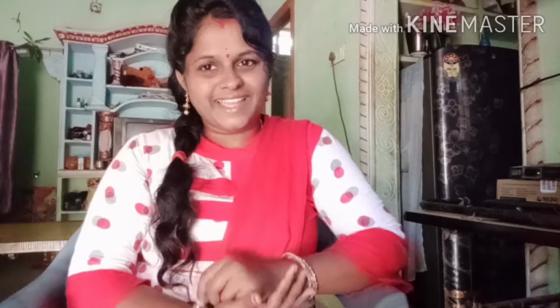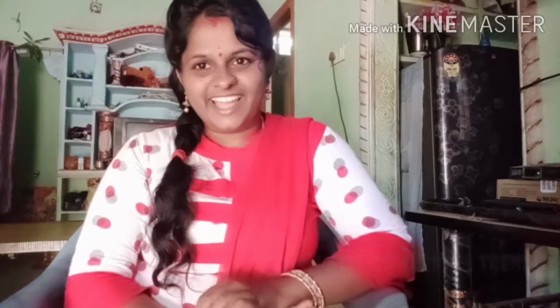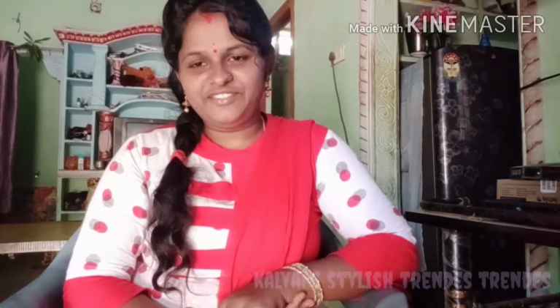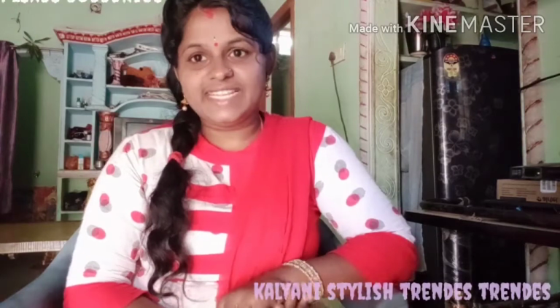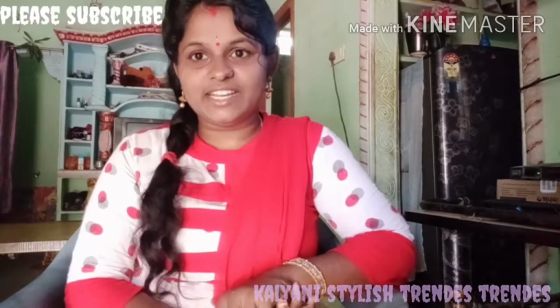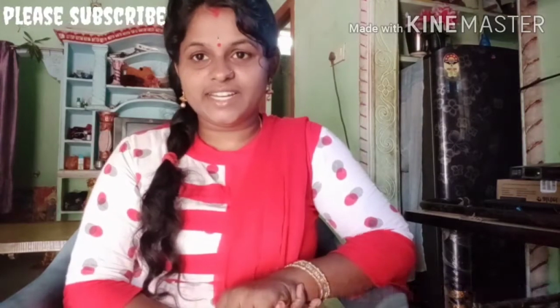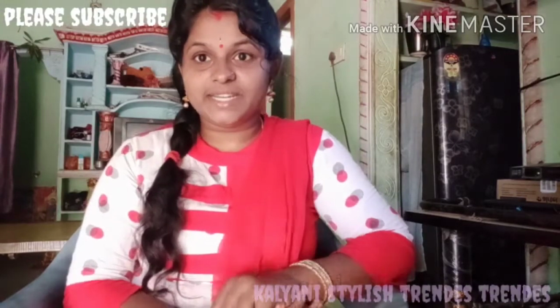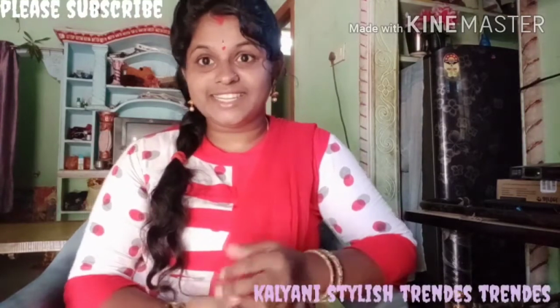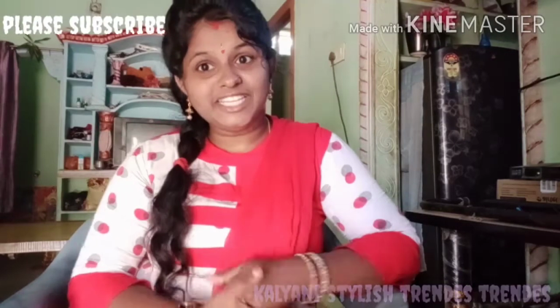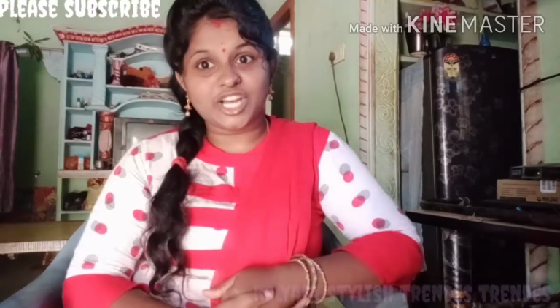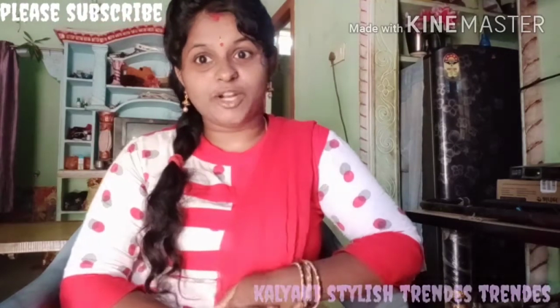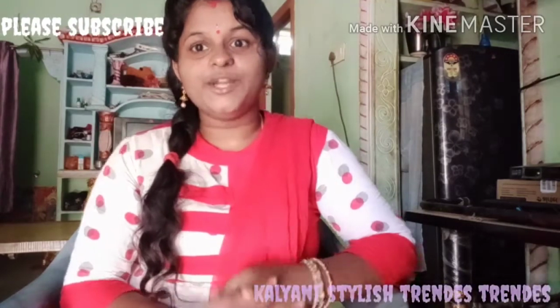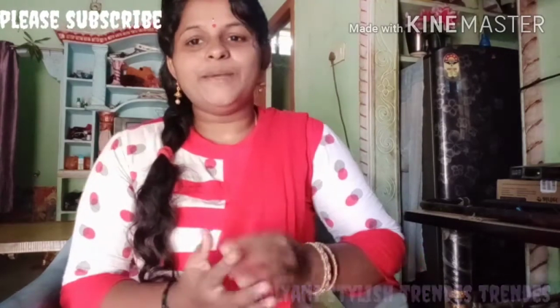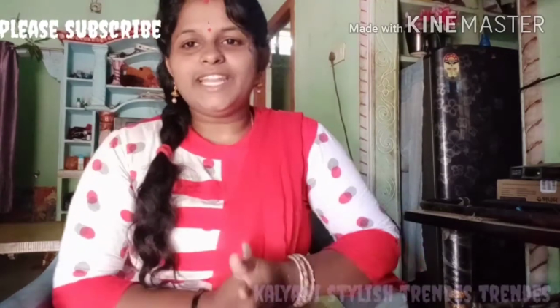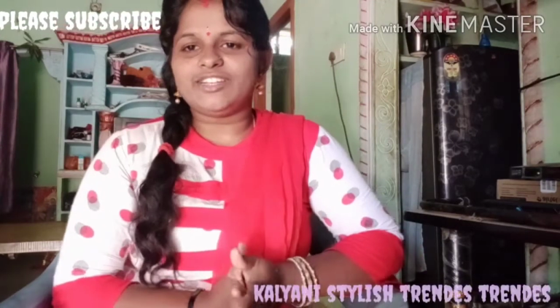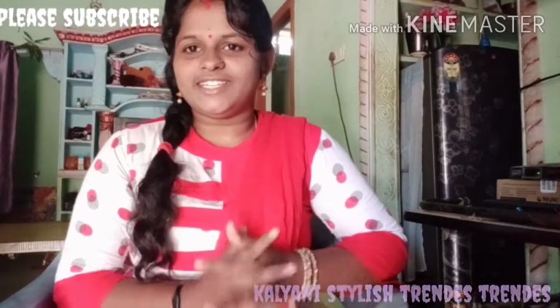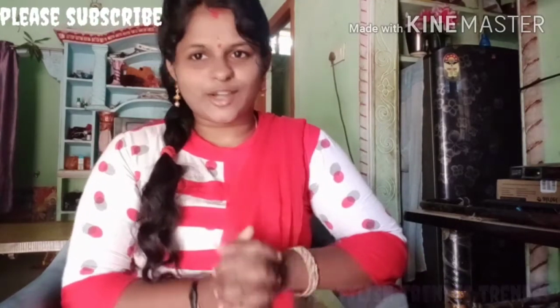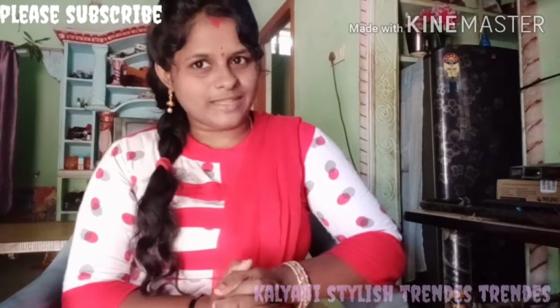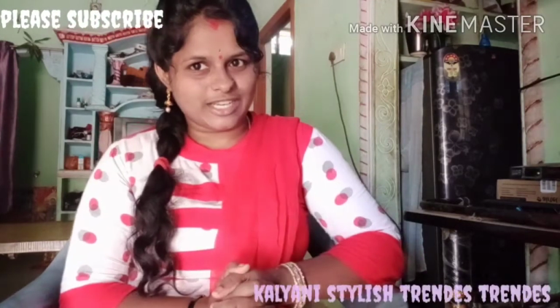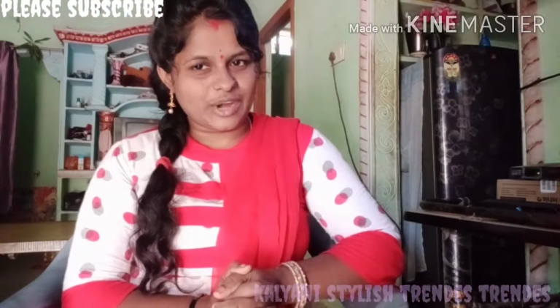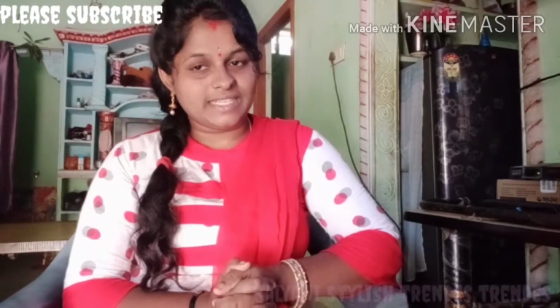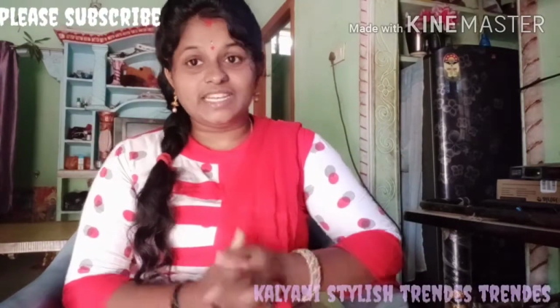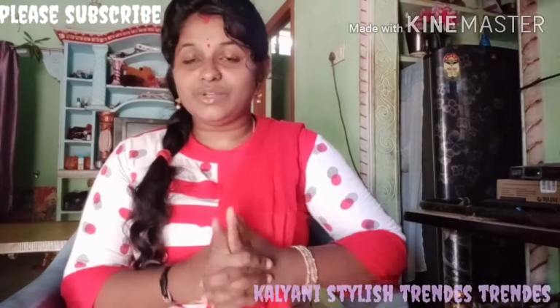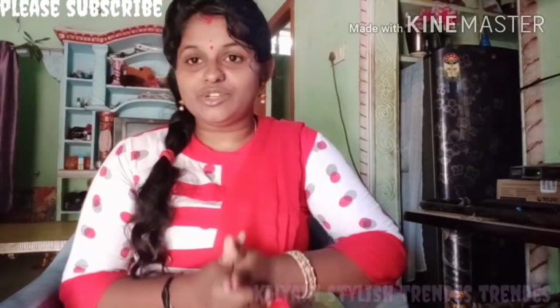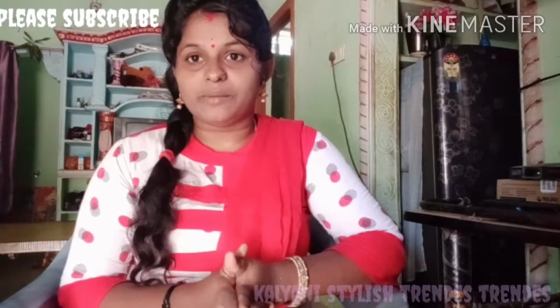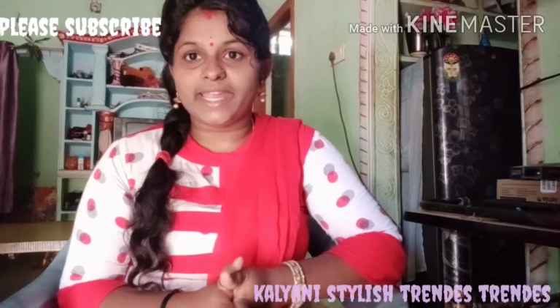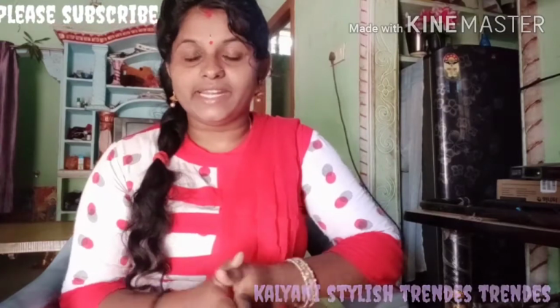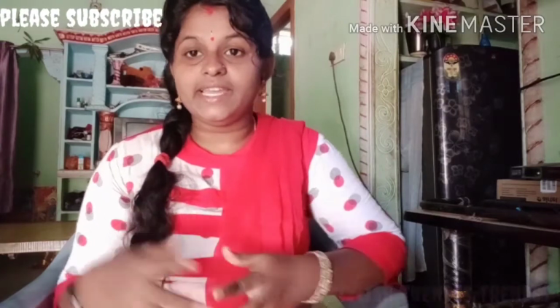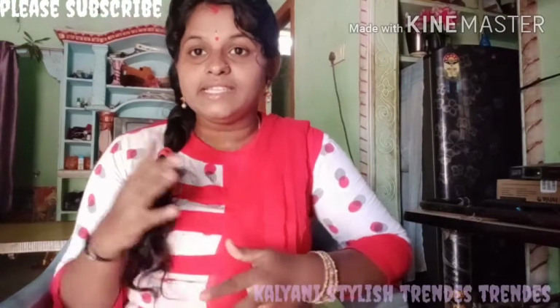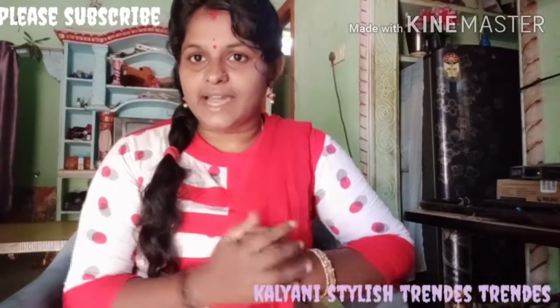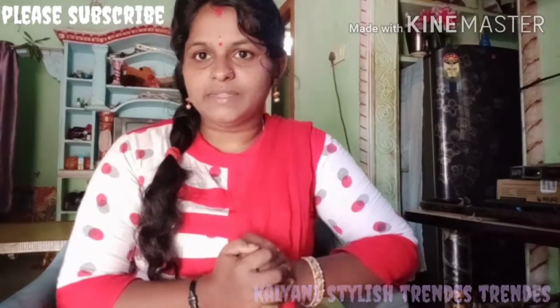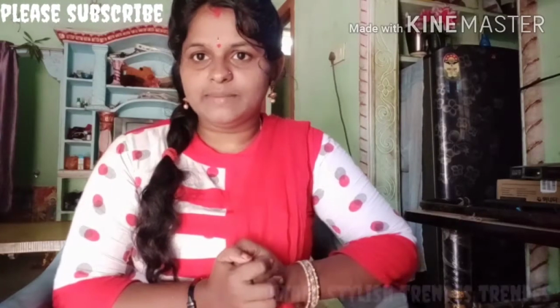Hi friends! Hello everyone! I am very excited to see you in the comments section. Today I am going to show you a lot of tips.